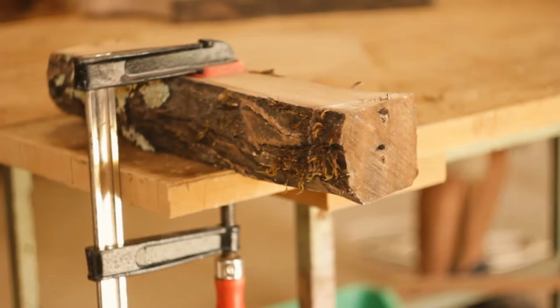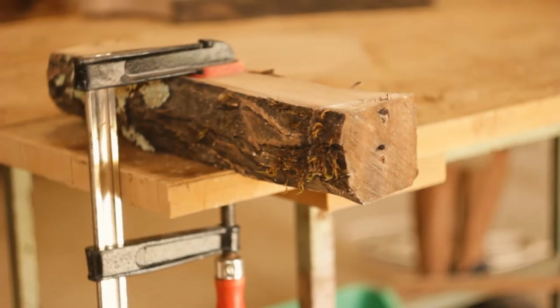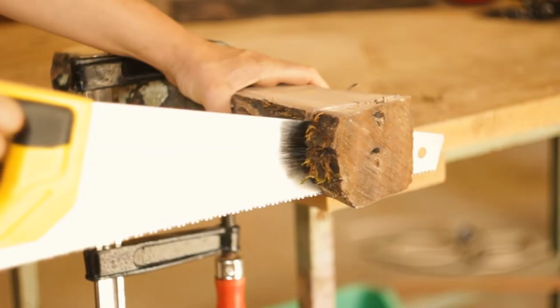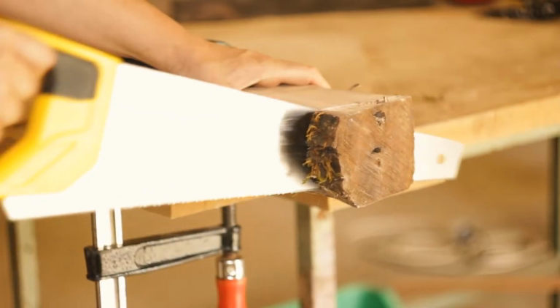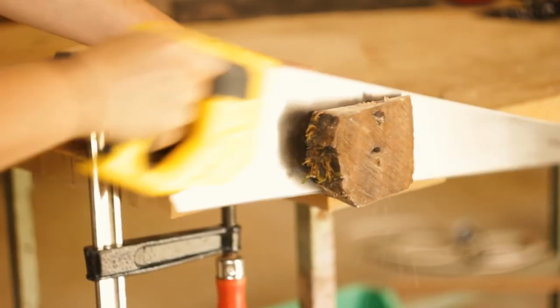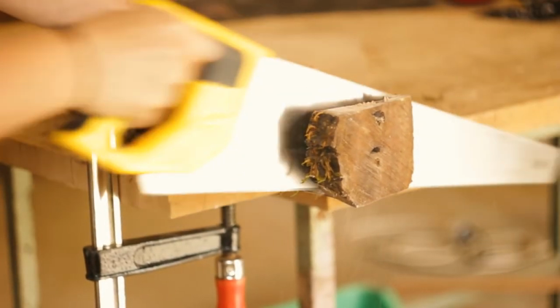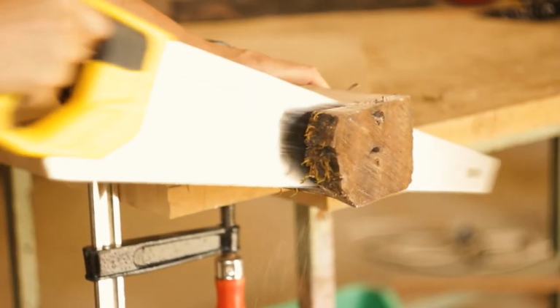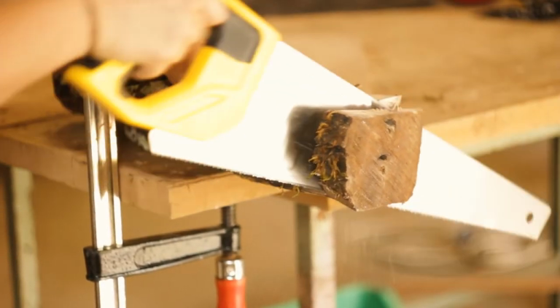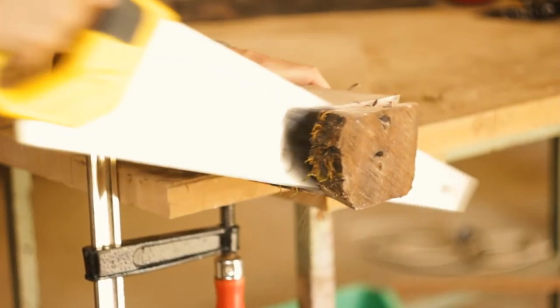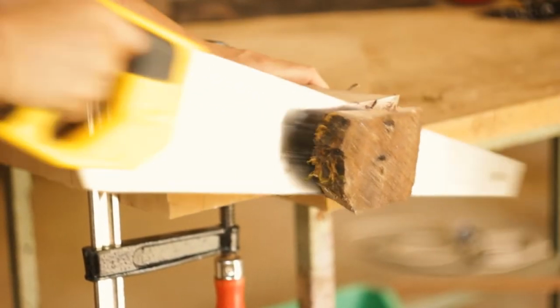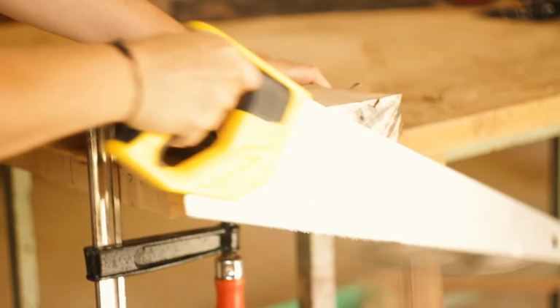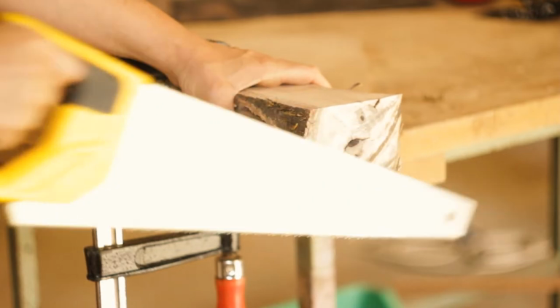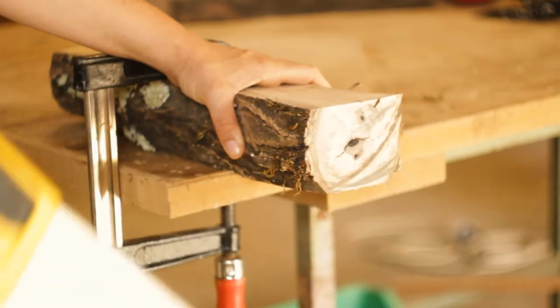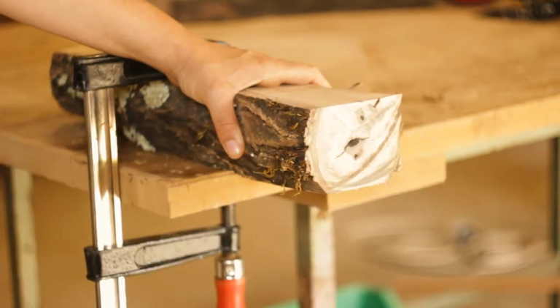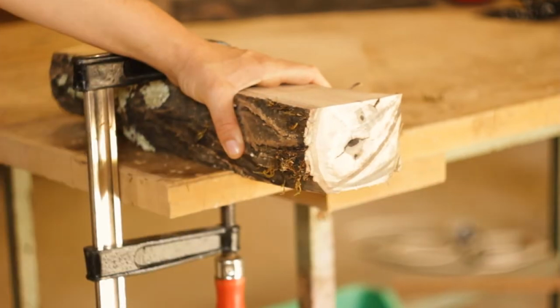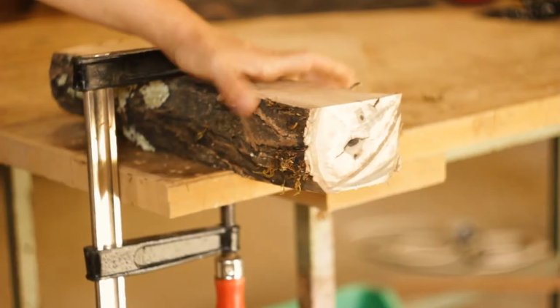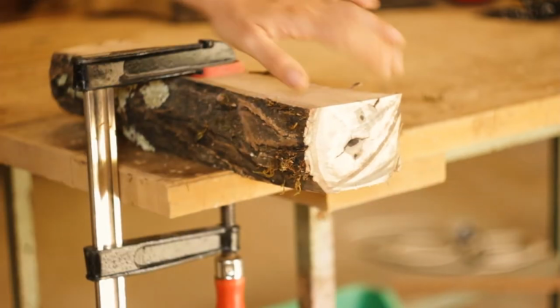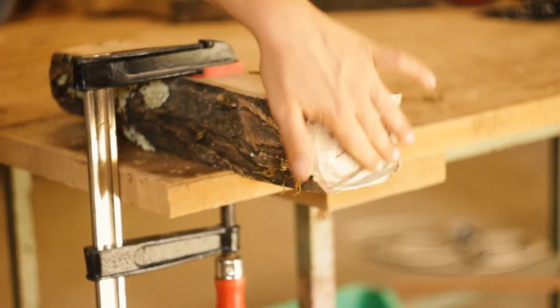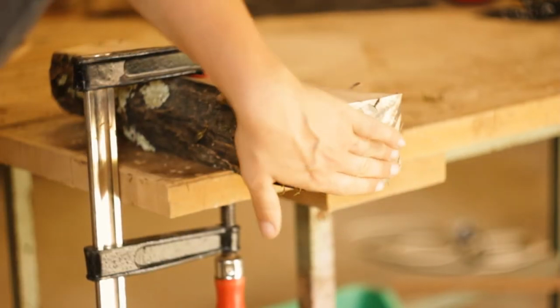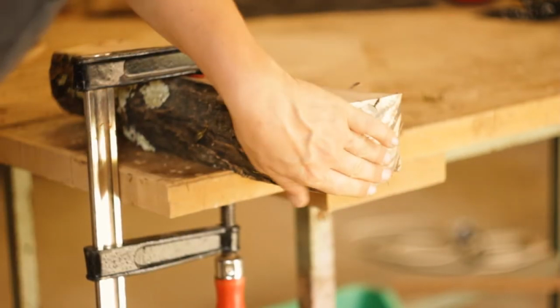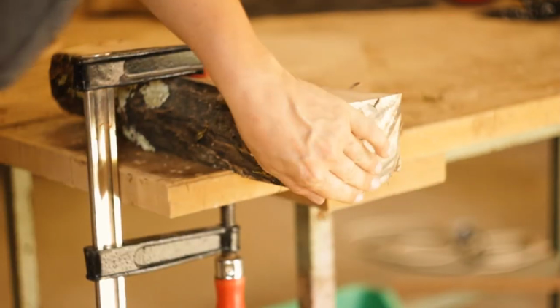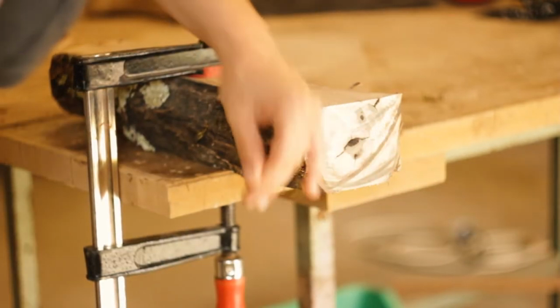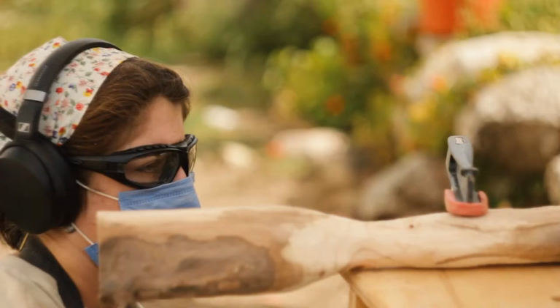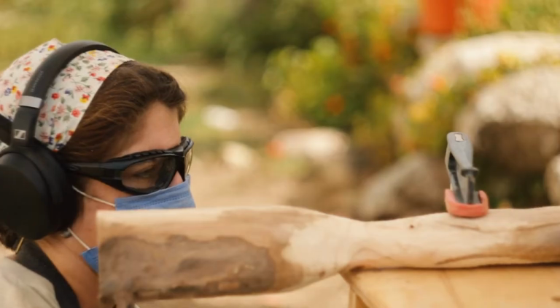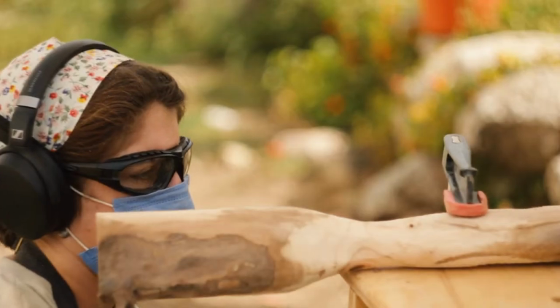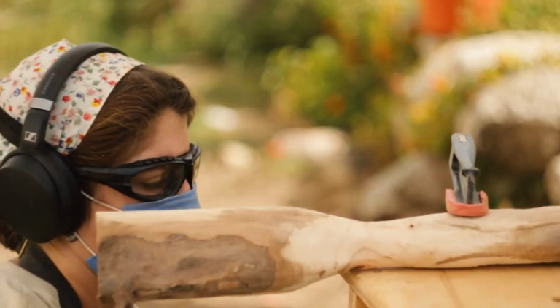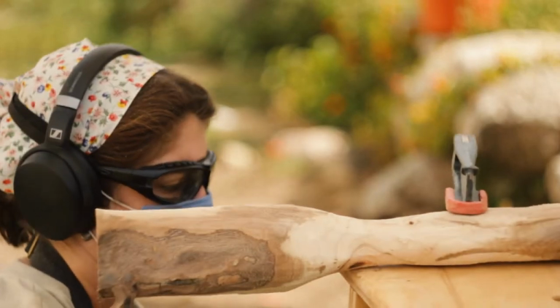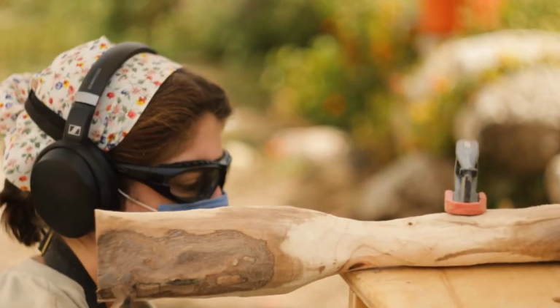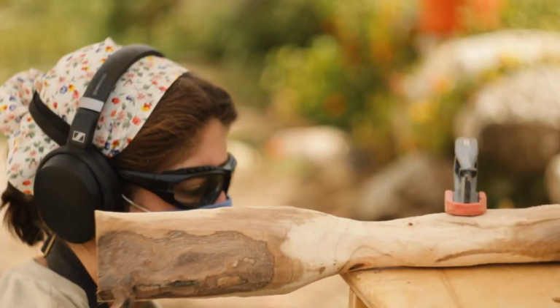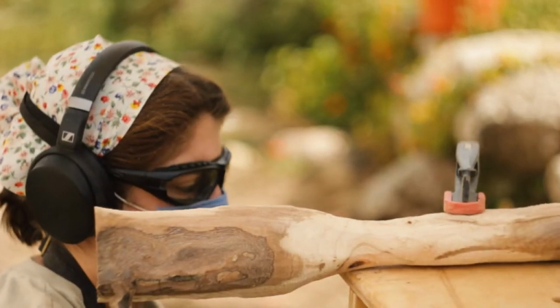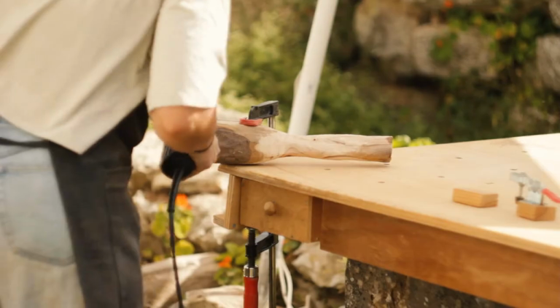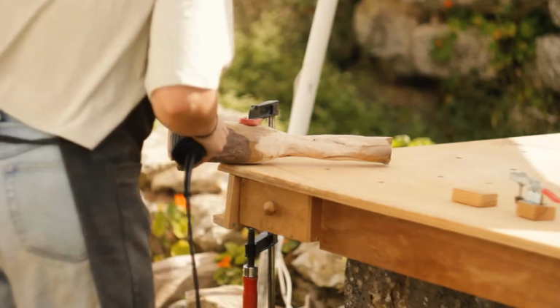Back at the workshop, the last task remaining was to produce some wood vases.